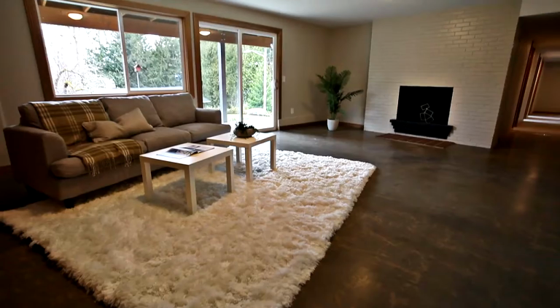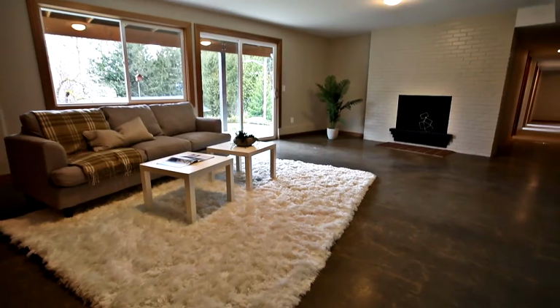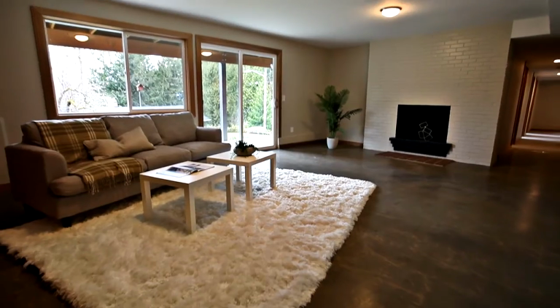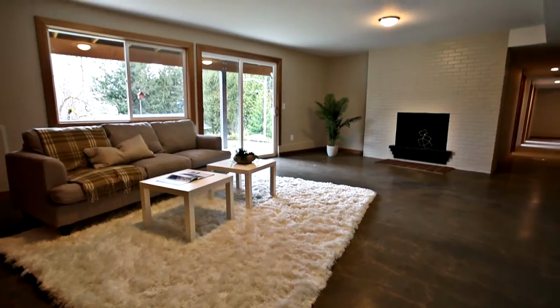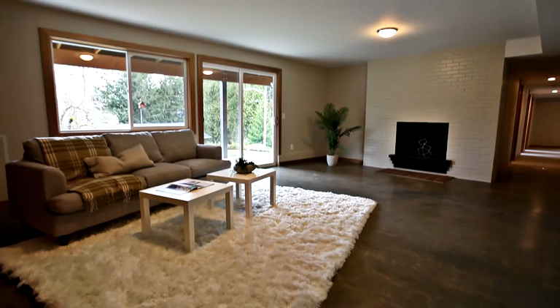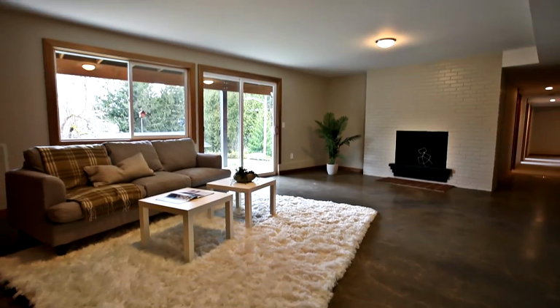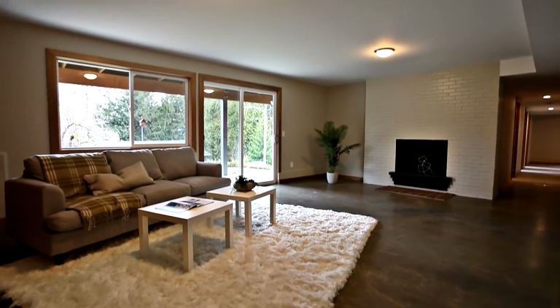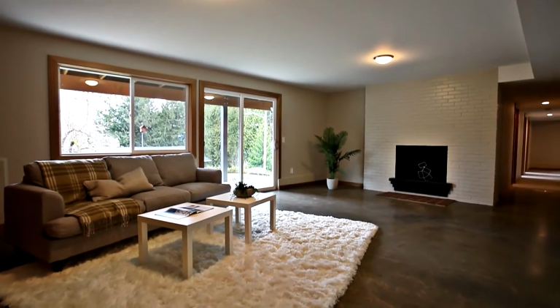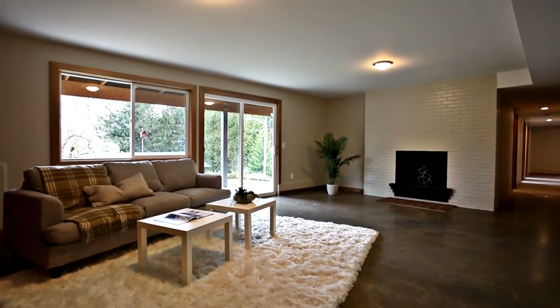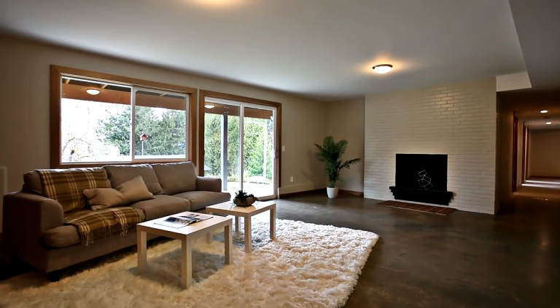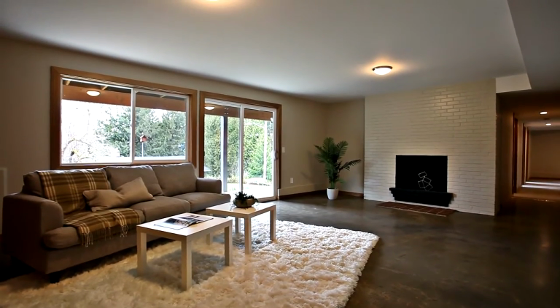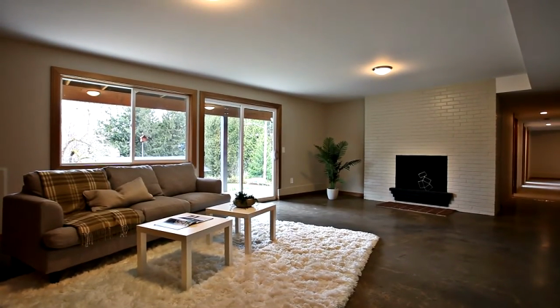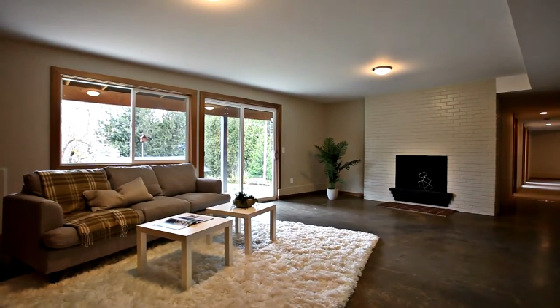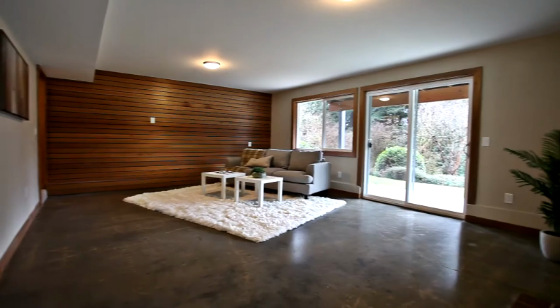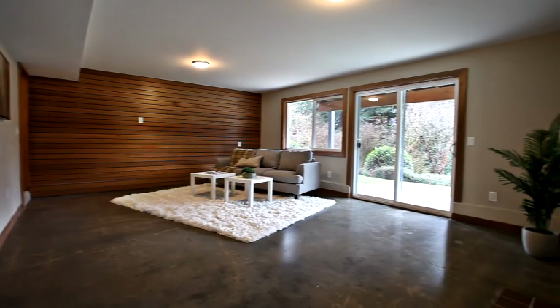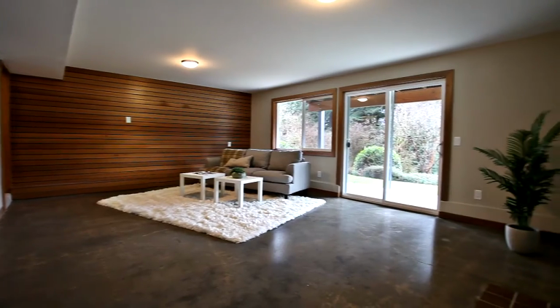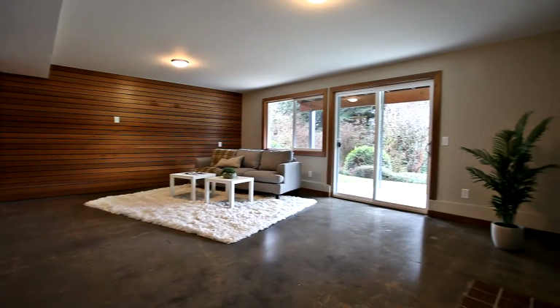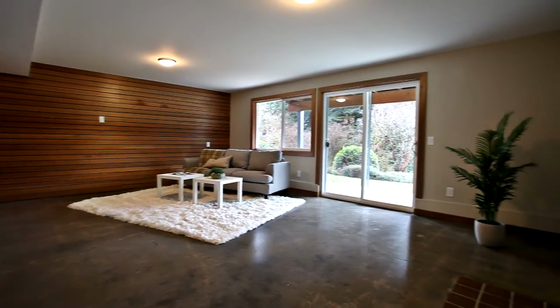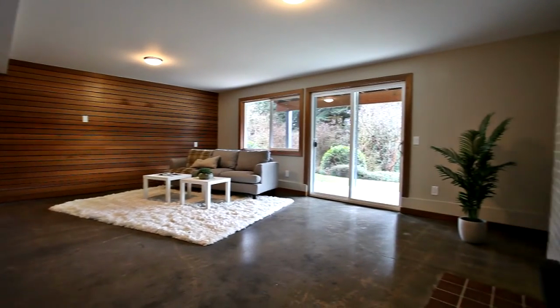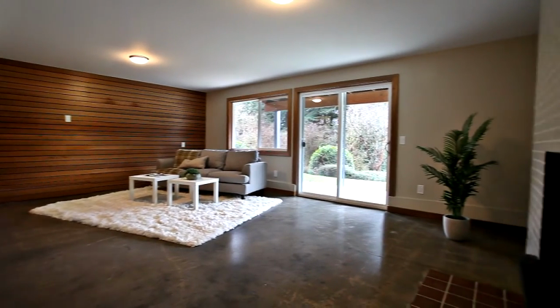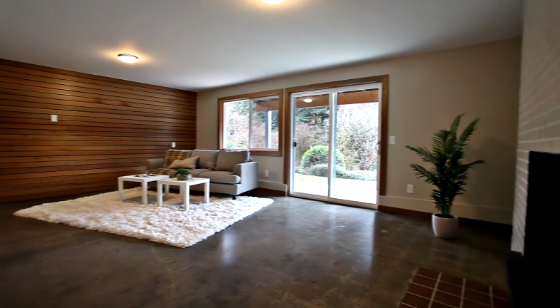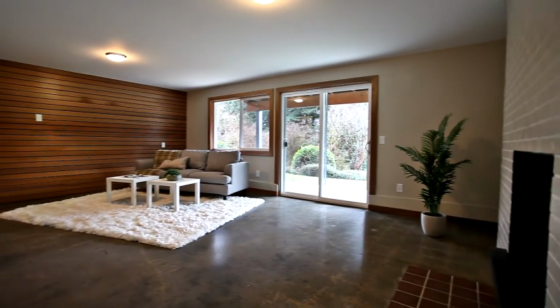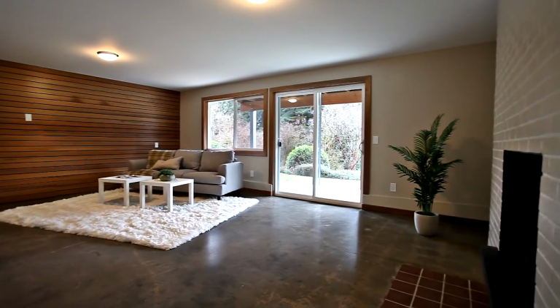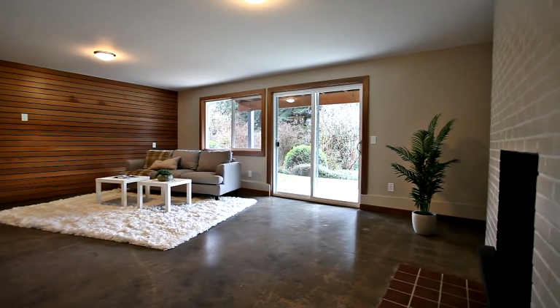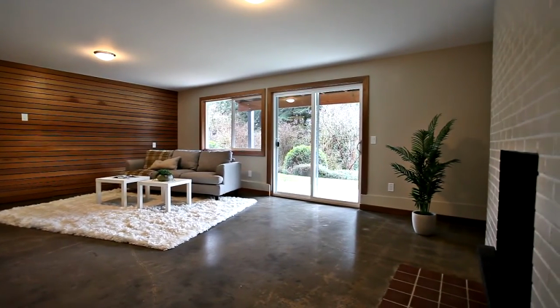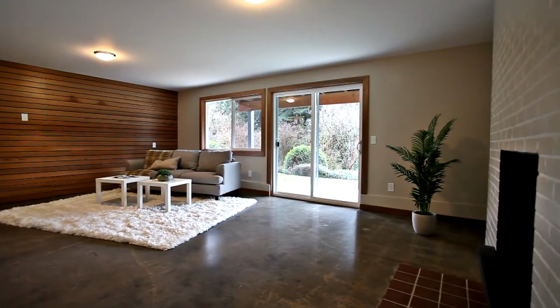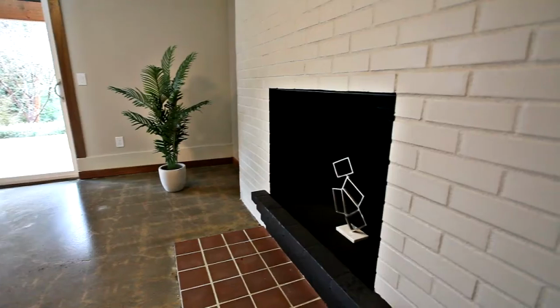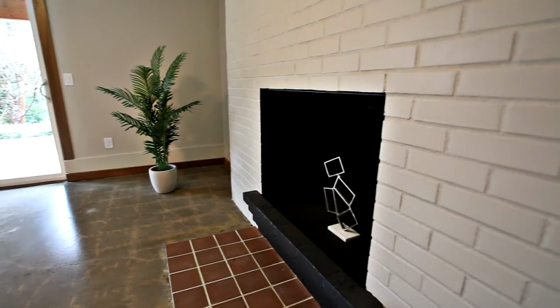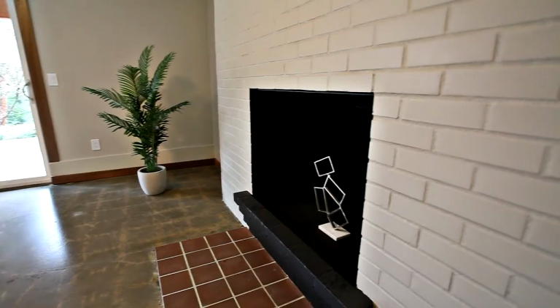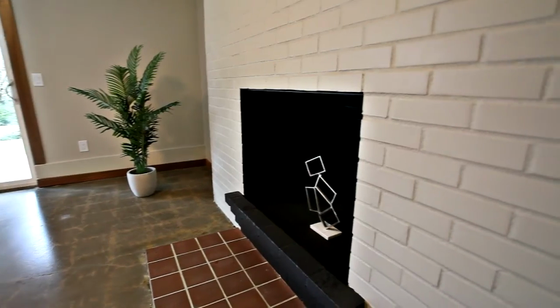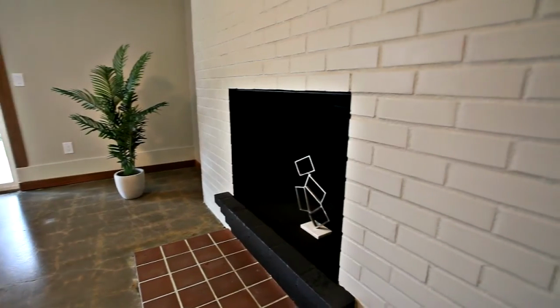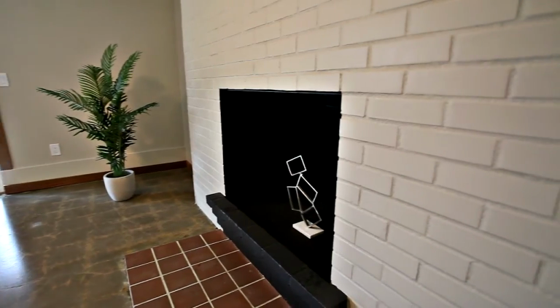On the lower level, you'll find a spacious family room, additional bedrooms, and a bonus room.